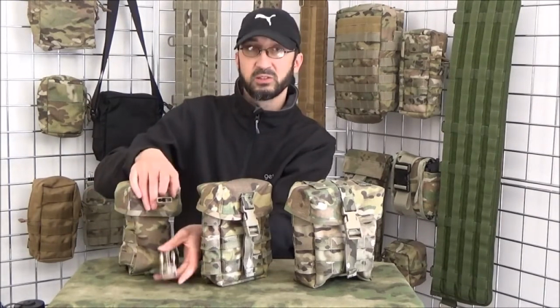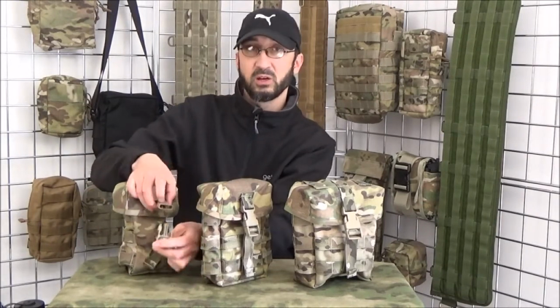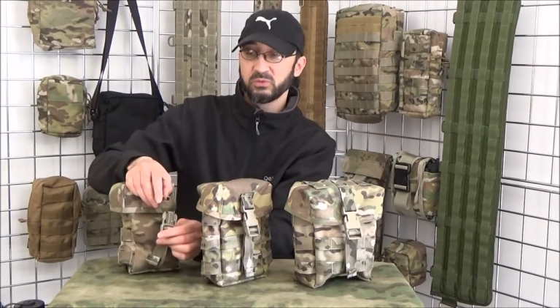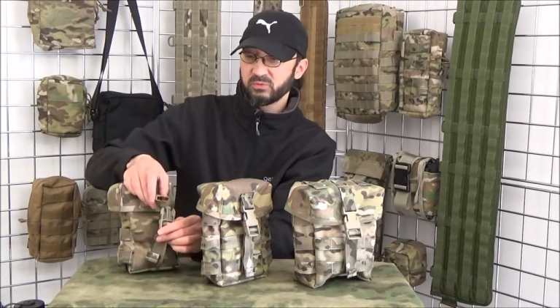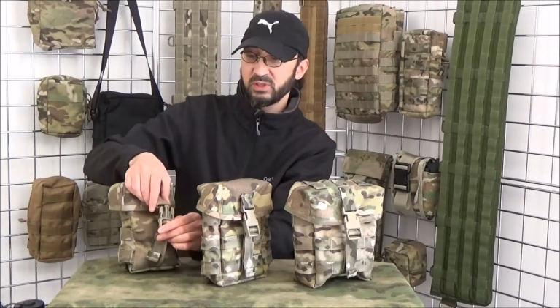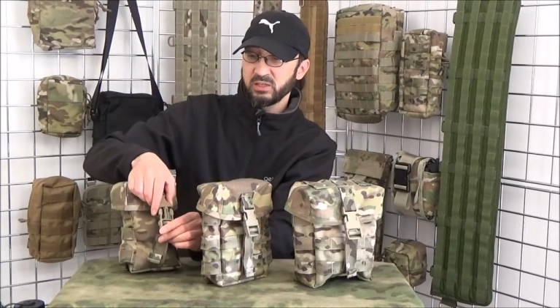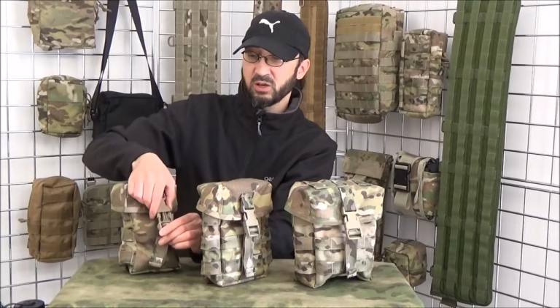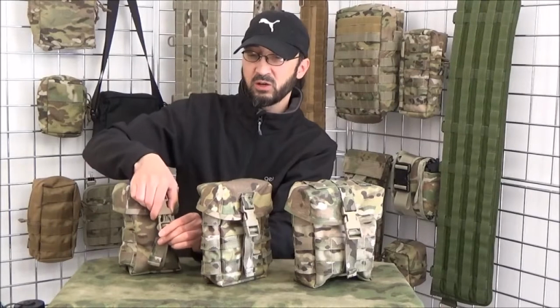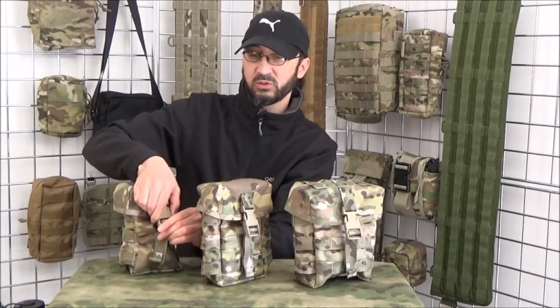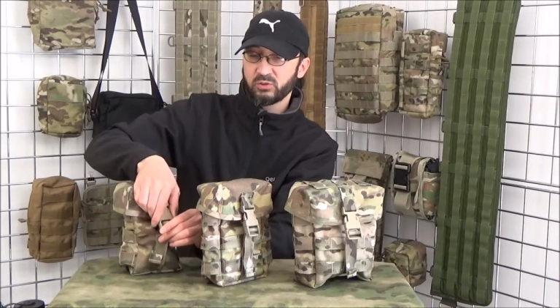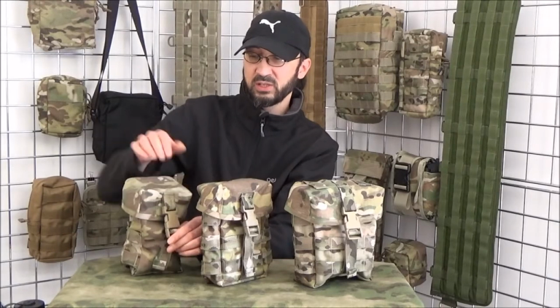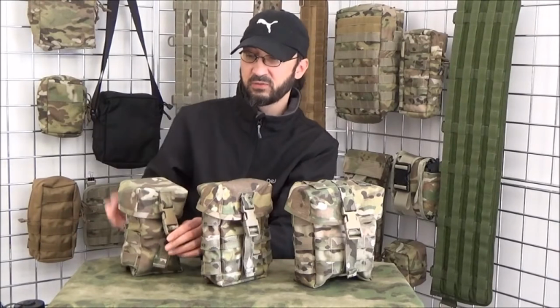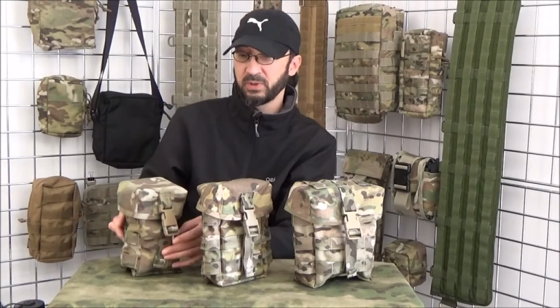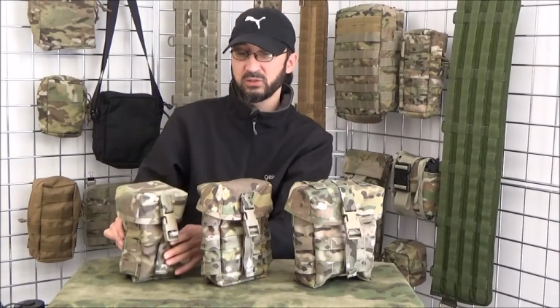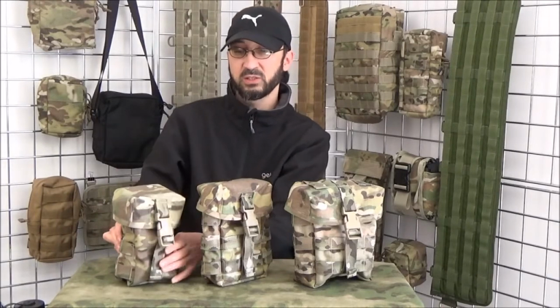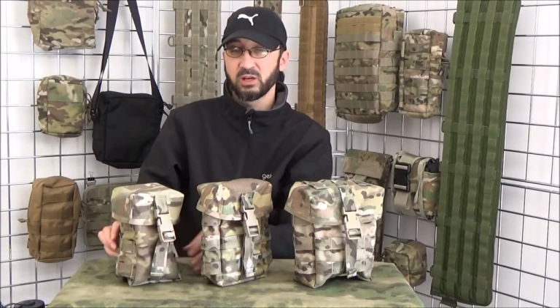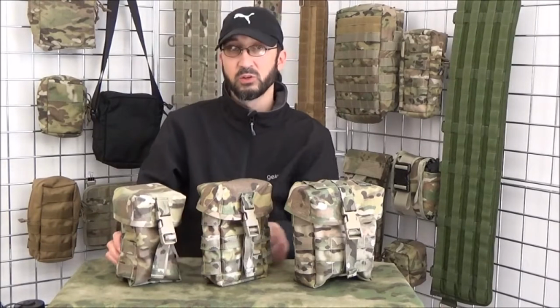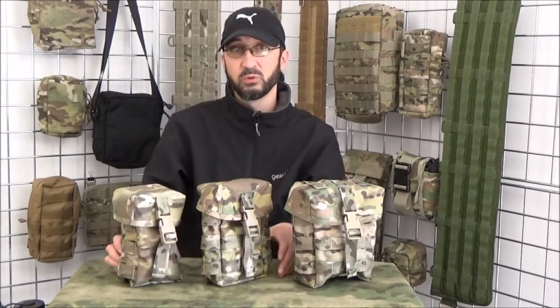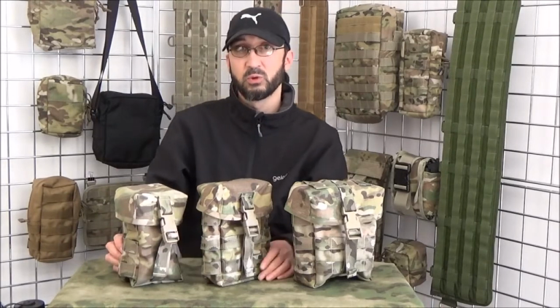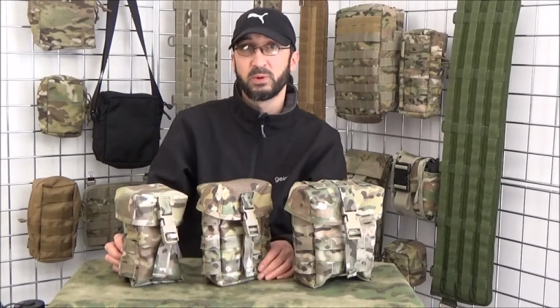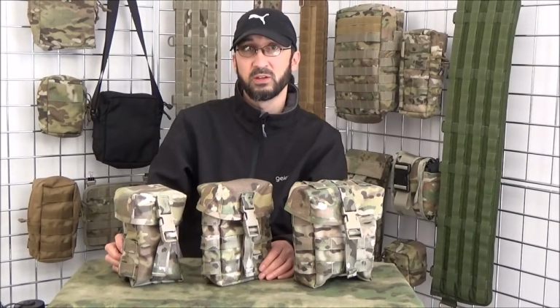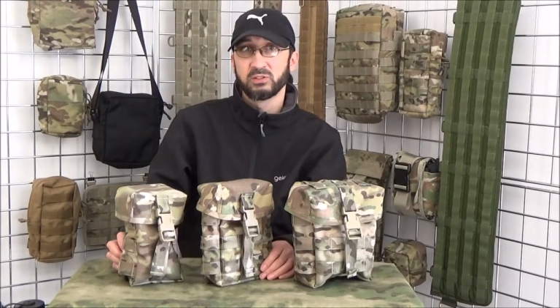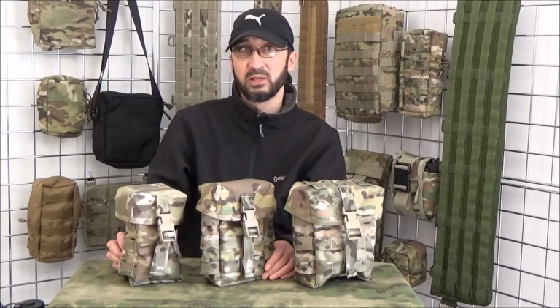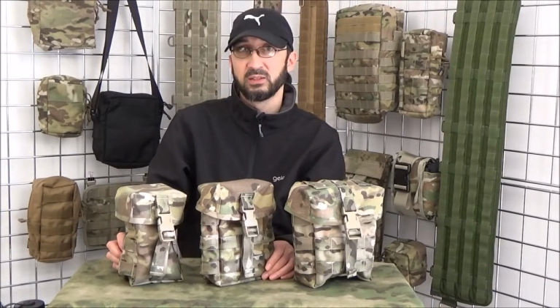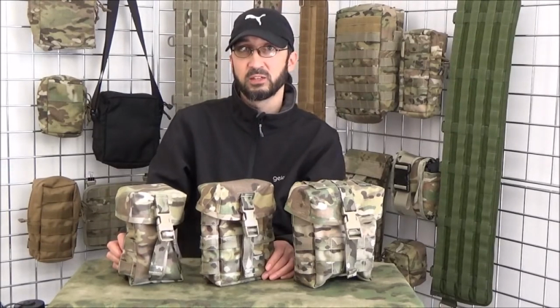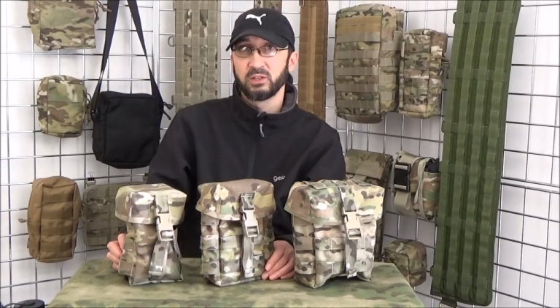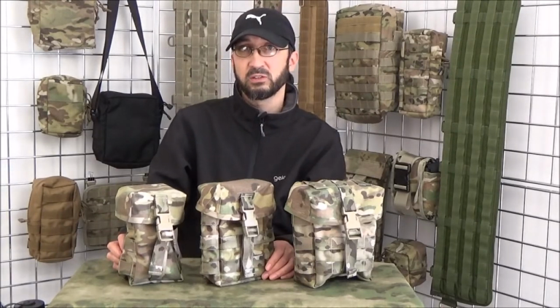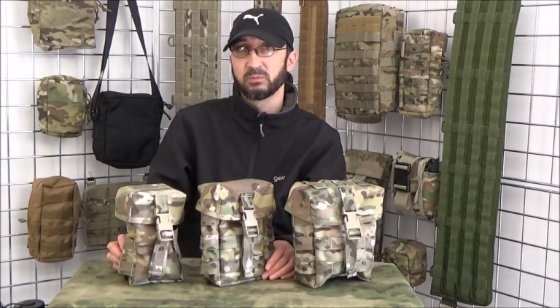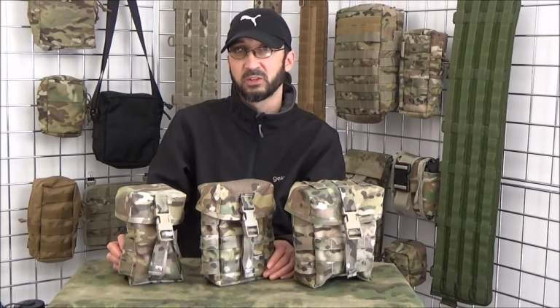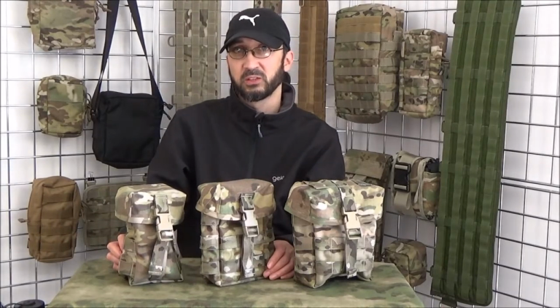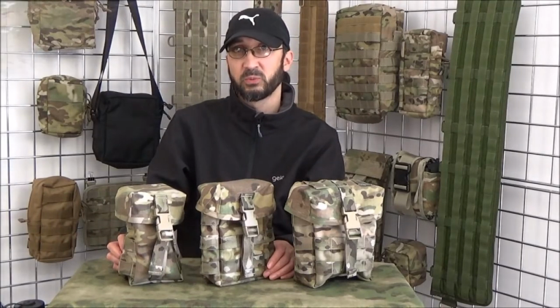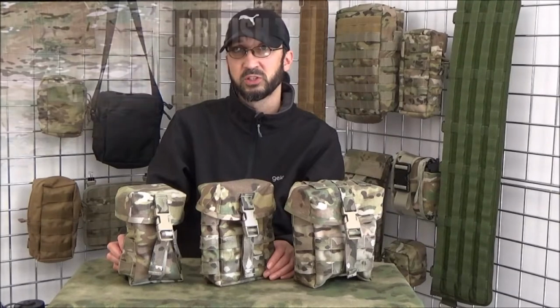Right, so these are the three different pouches. I'll talk more about those in the next videos, but thanks for watching.